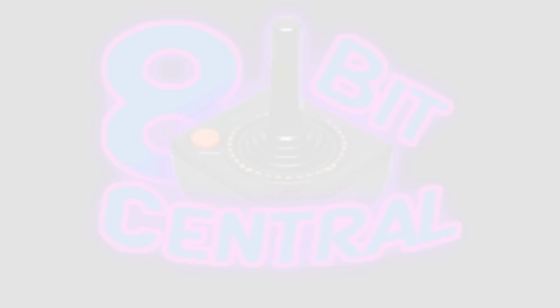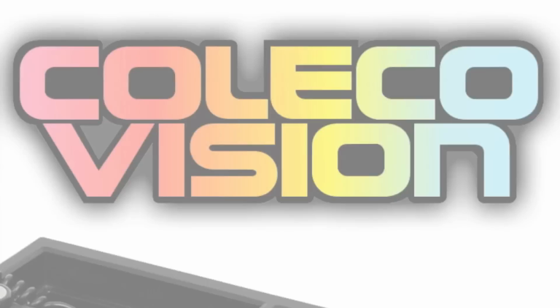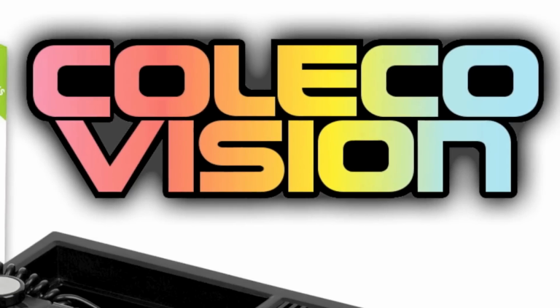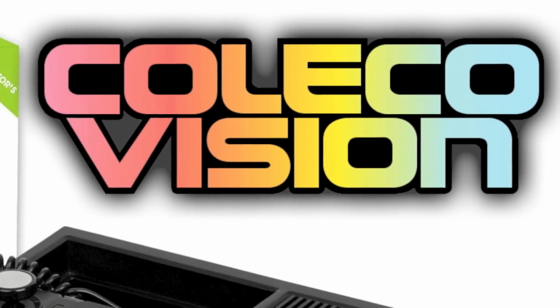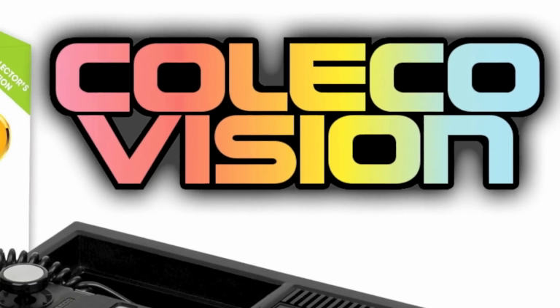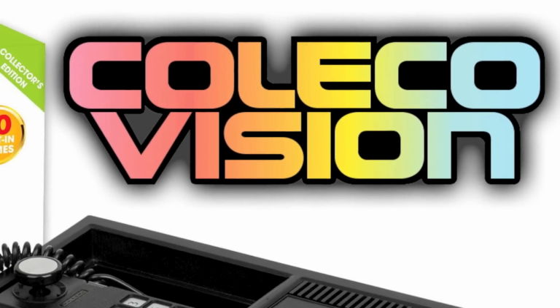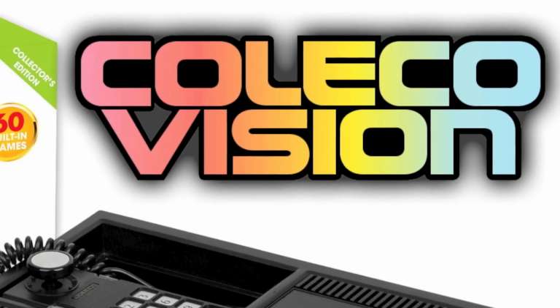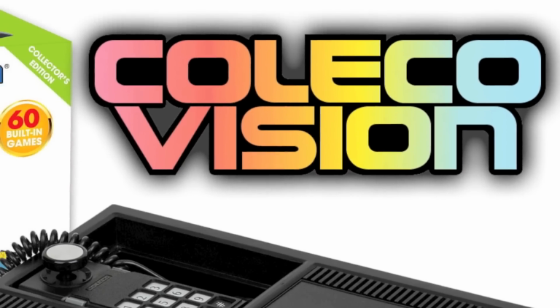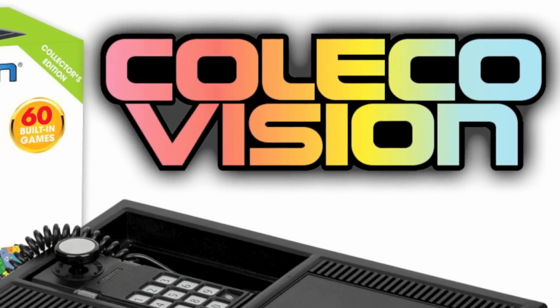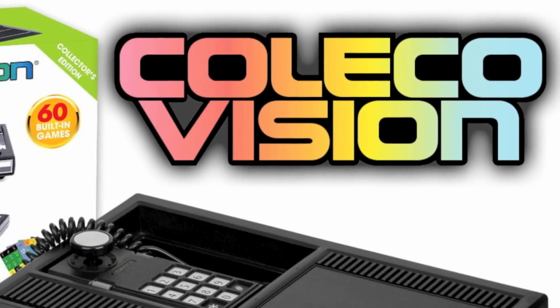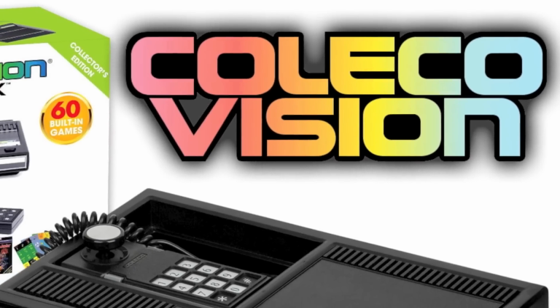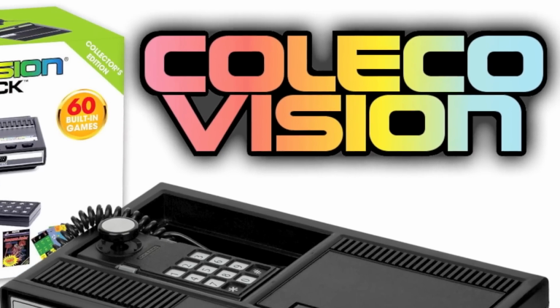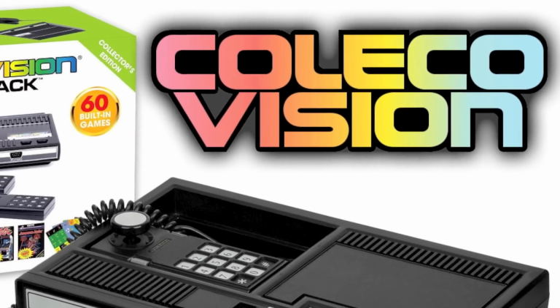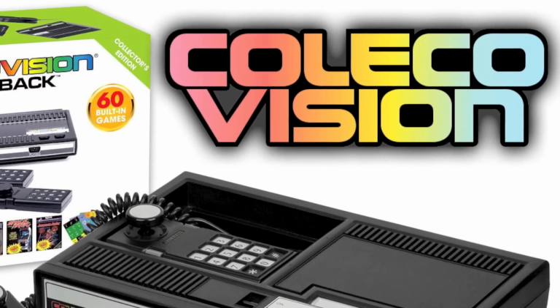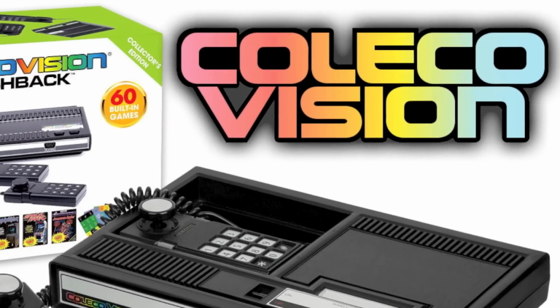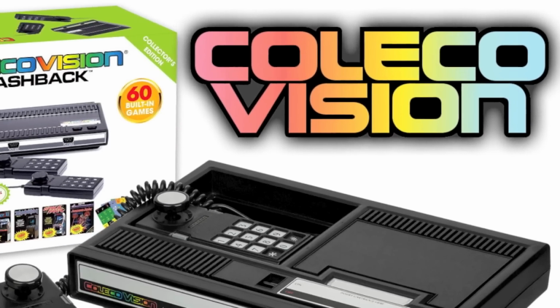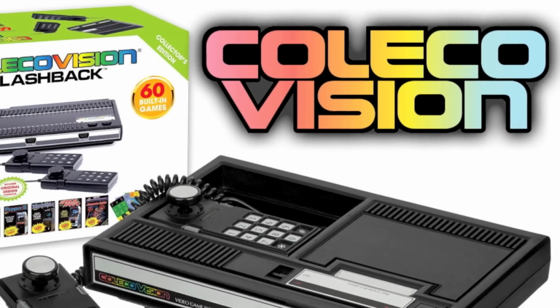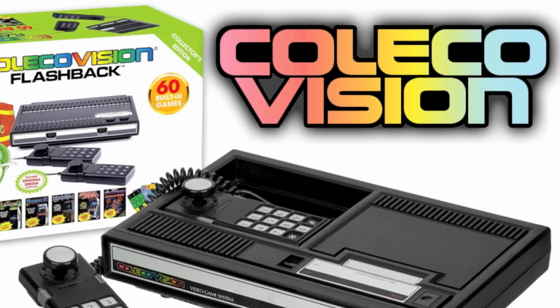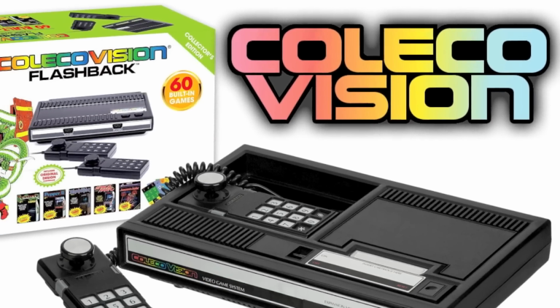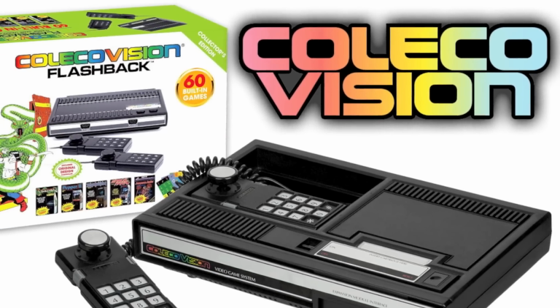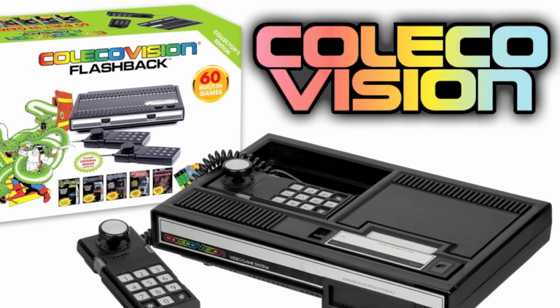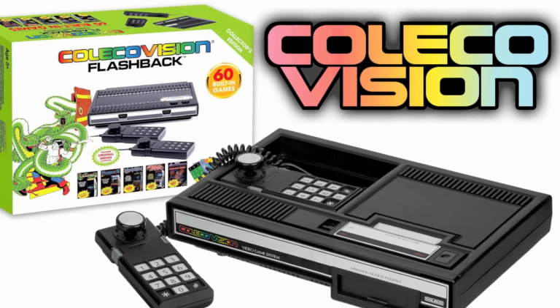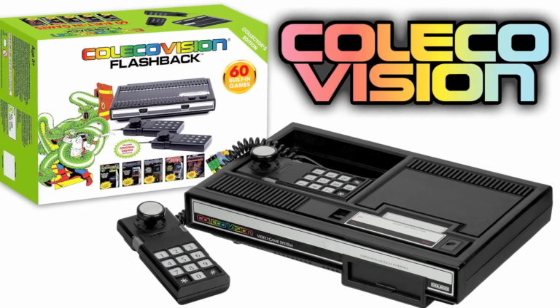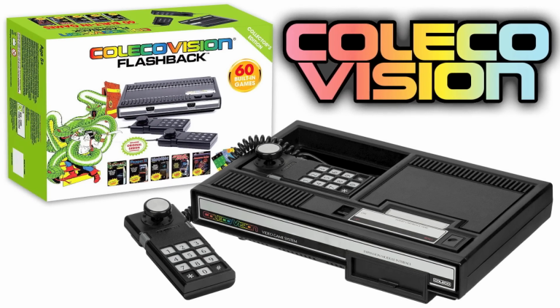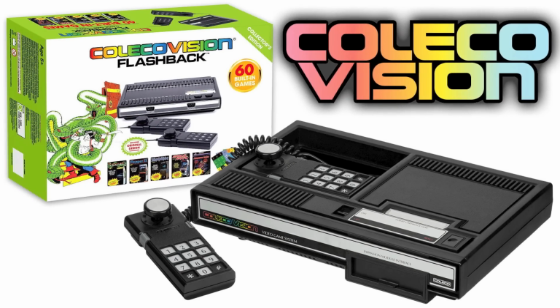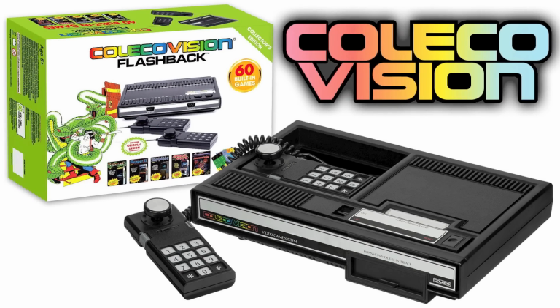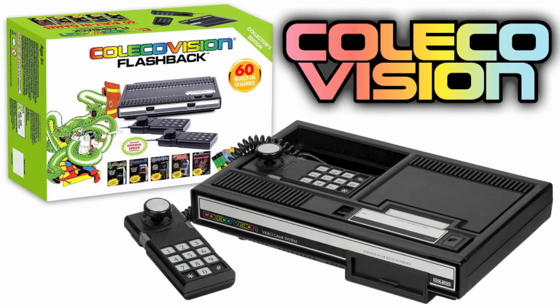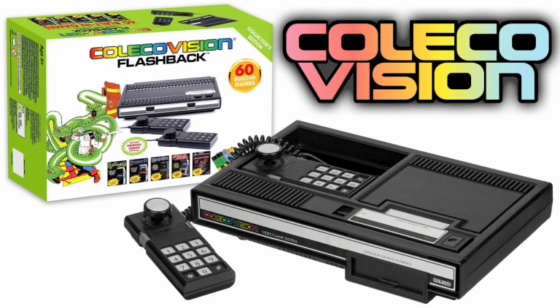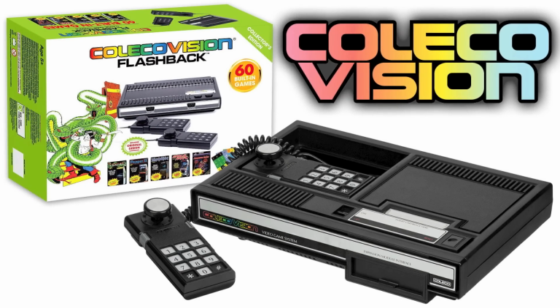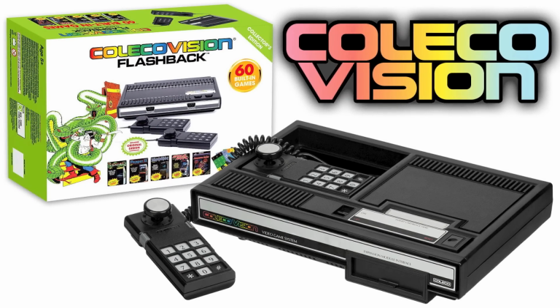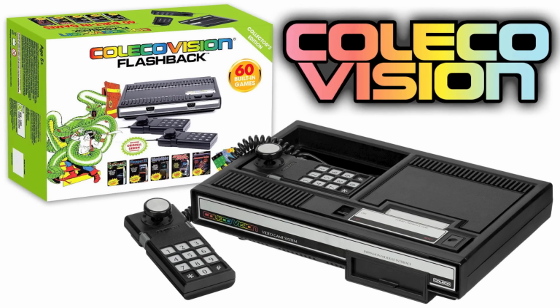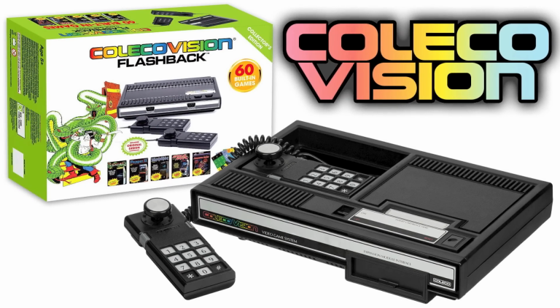Now, bring the arcade experience home, because your vision is our vision — ColecoVision.